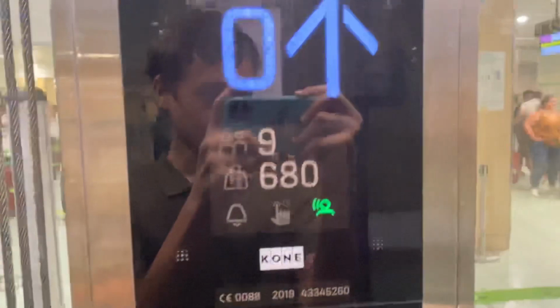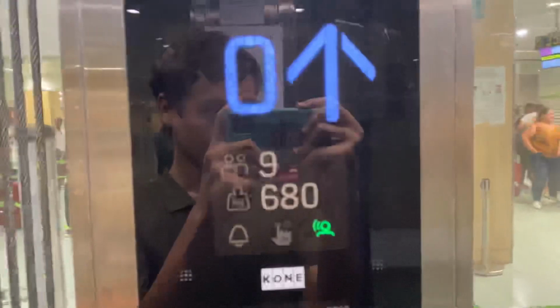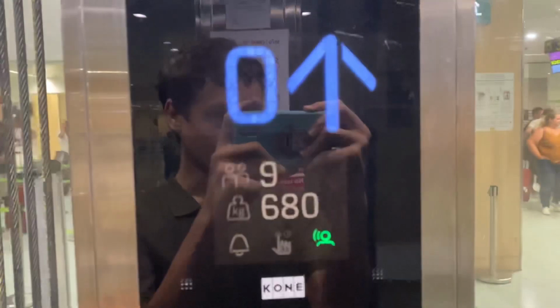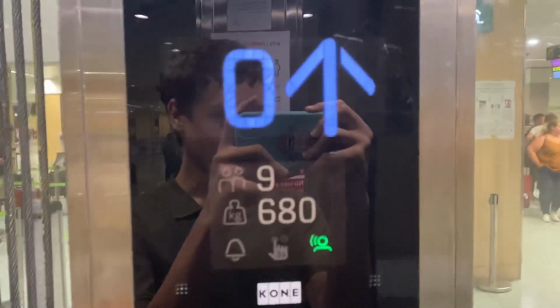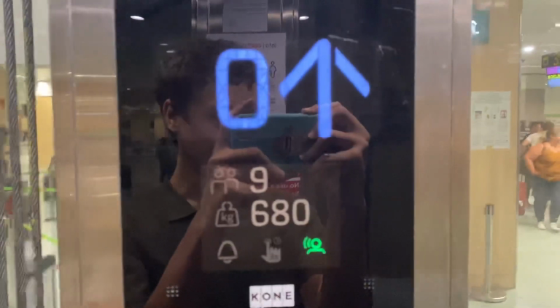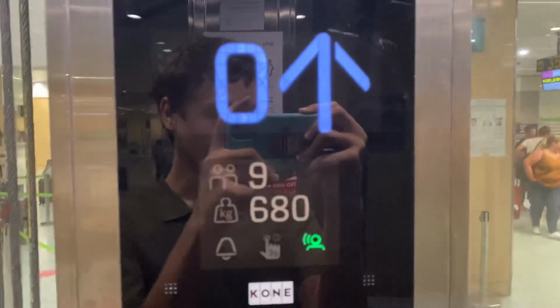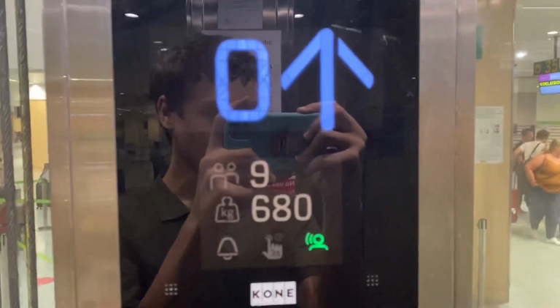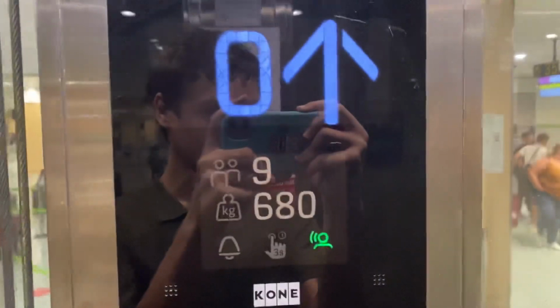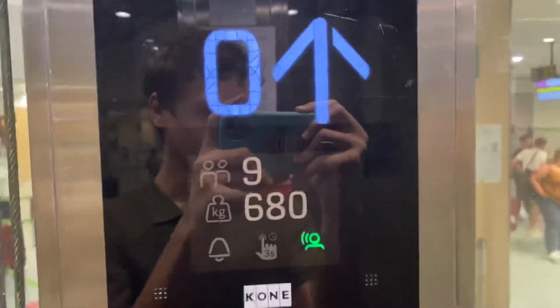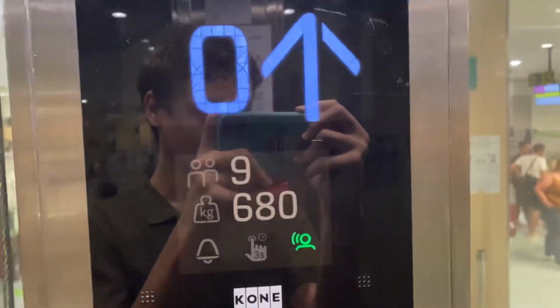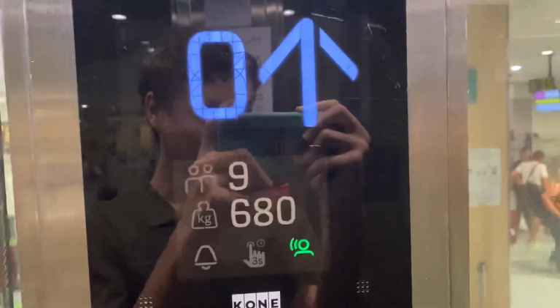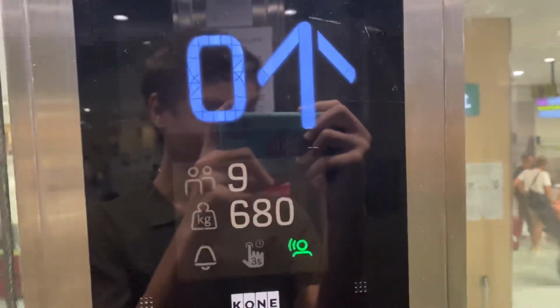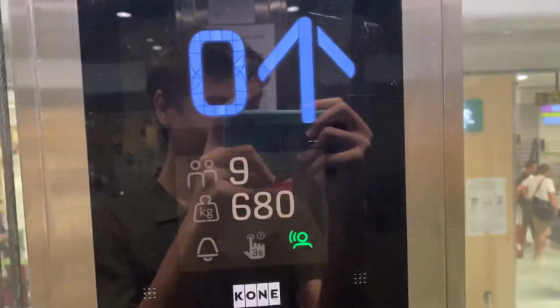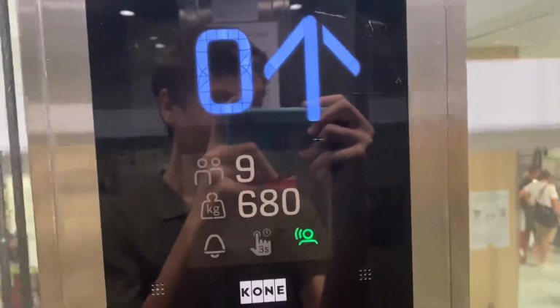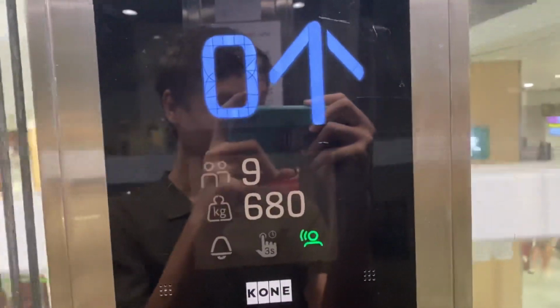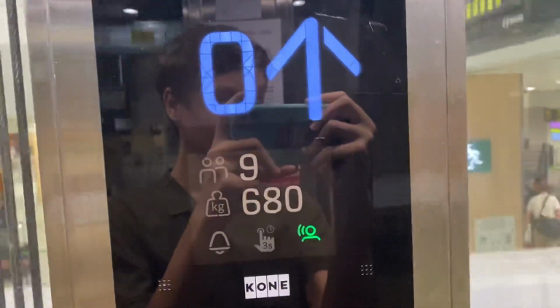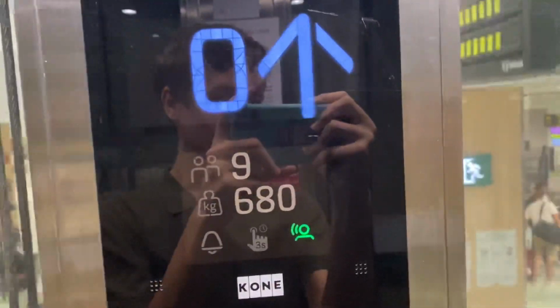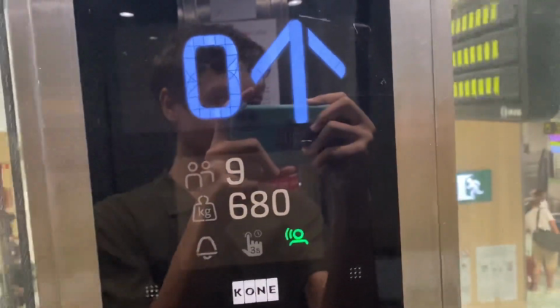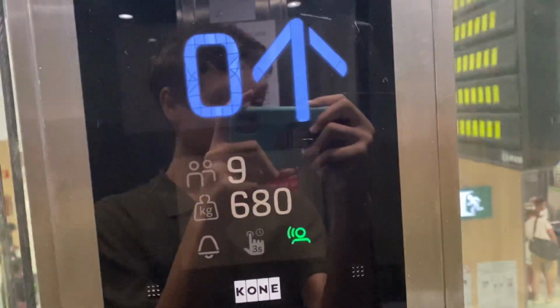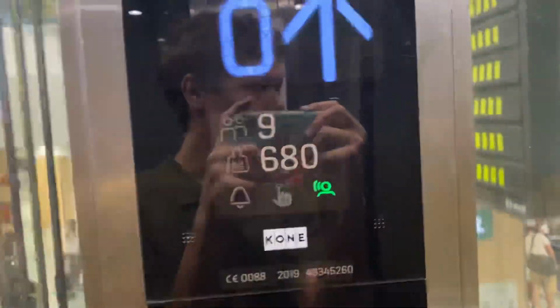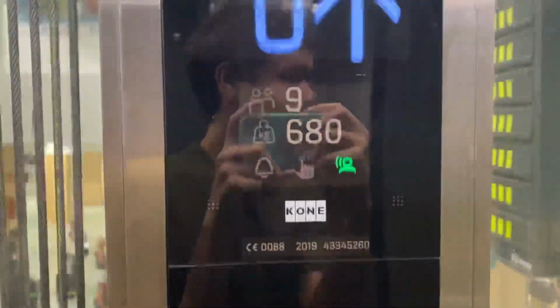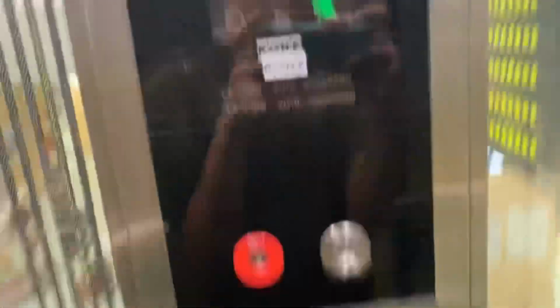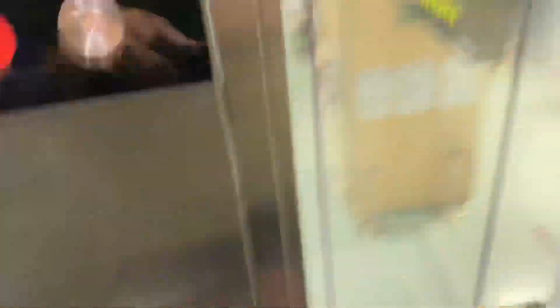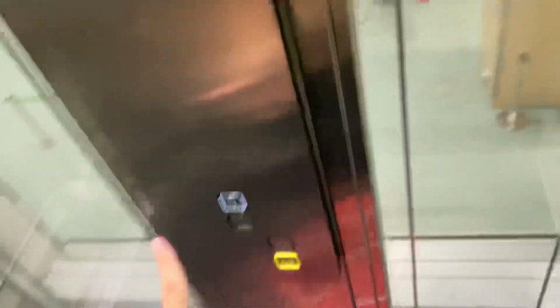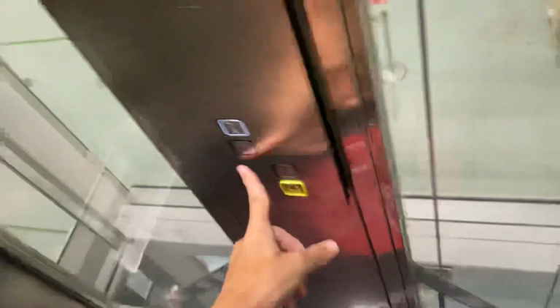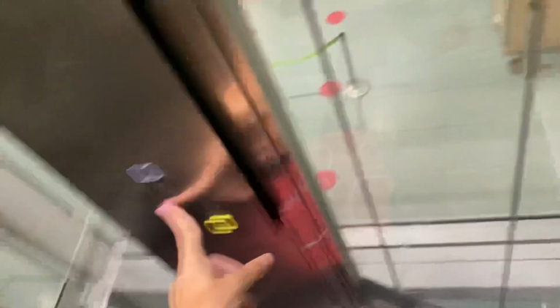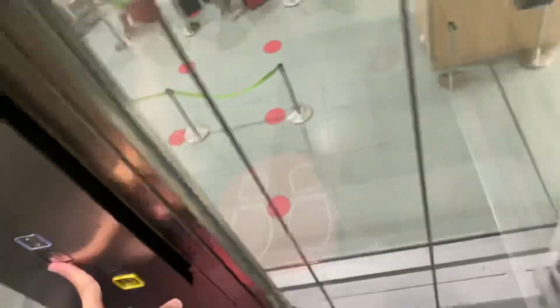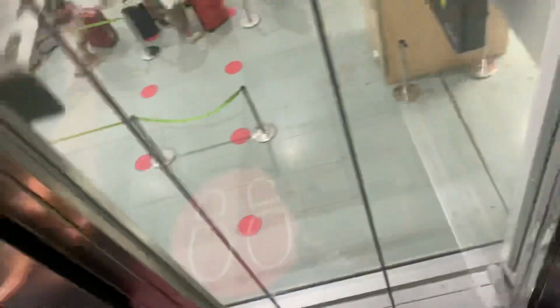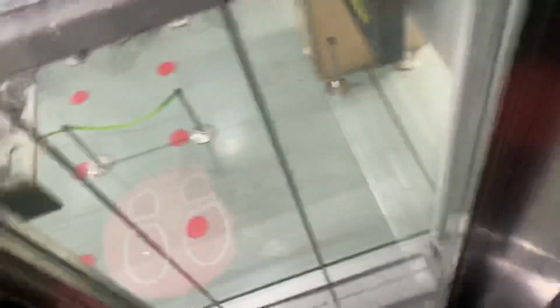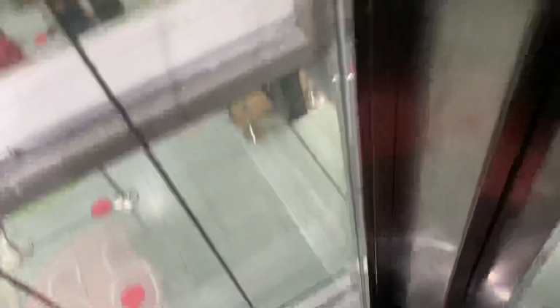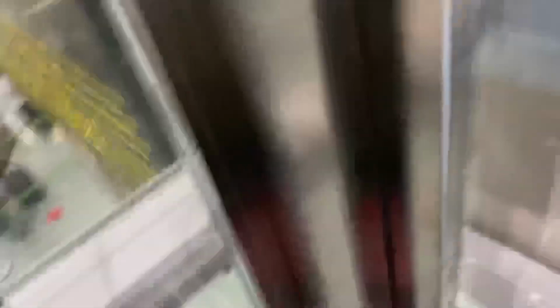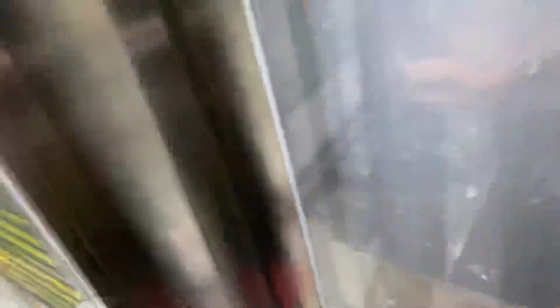The capacity is not in persons — it's 680 lbs. It's an exercise motor. I'm going to send it down now.